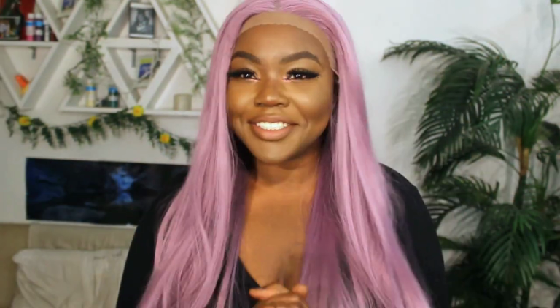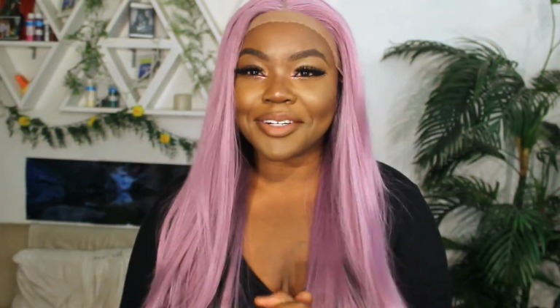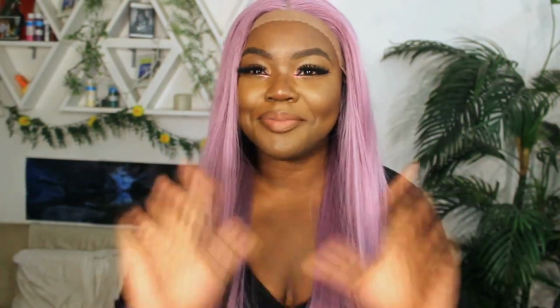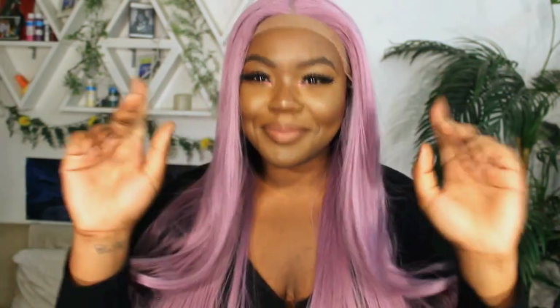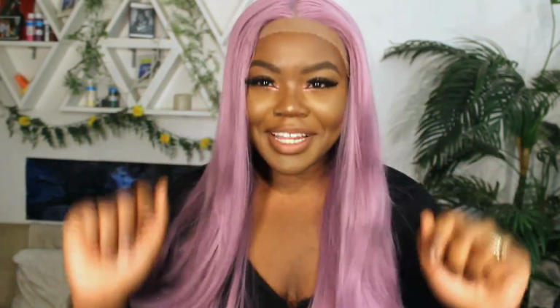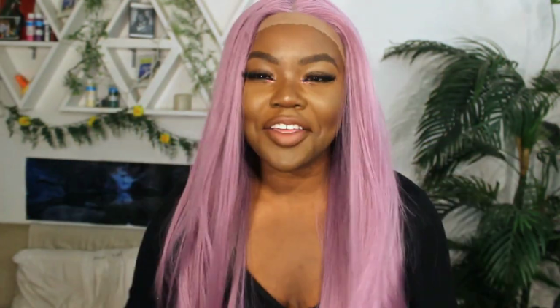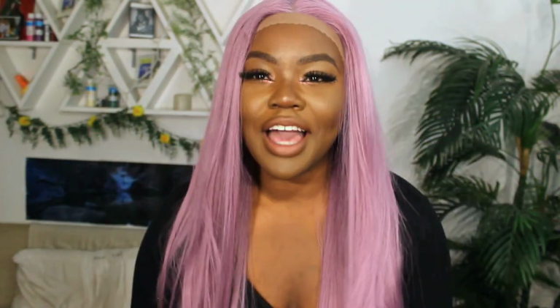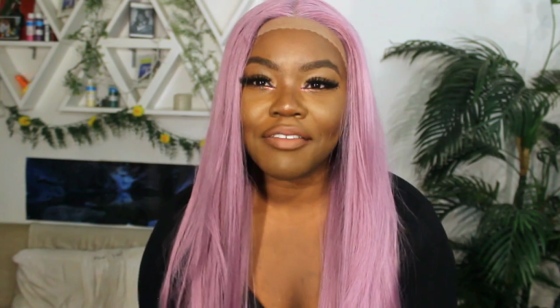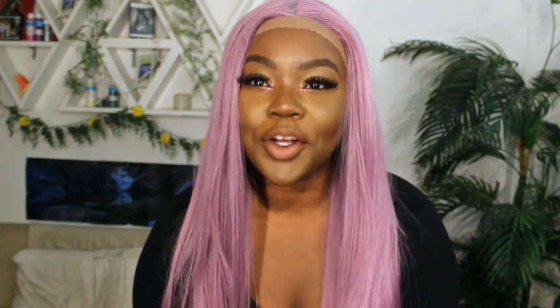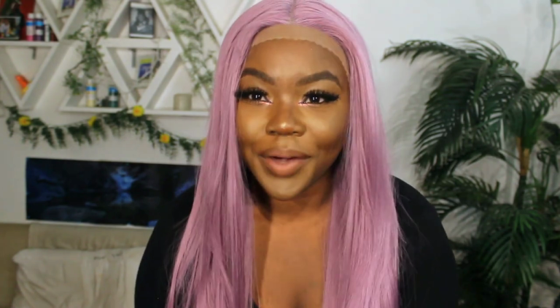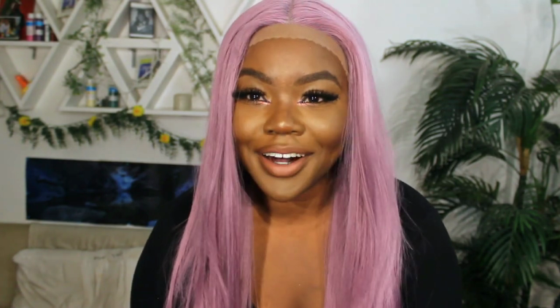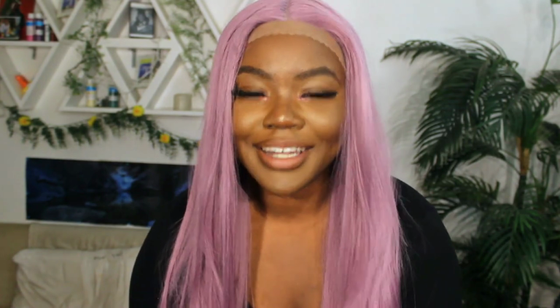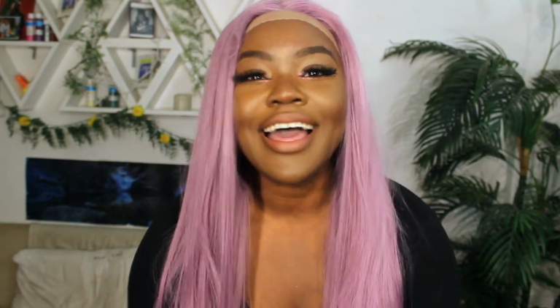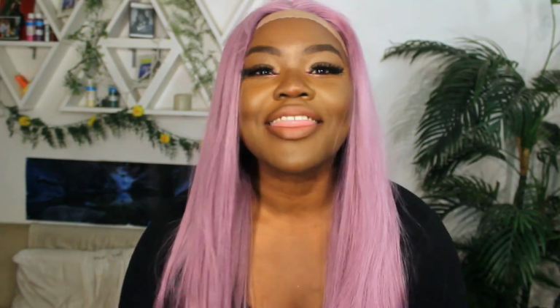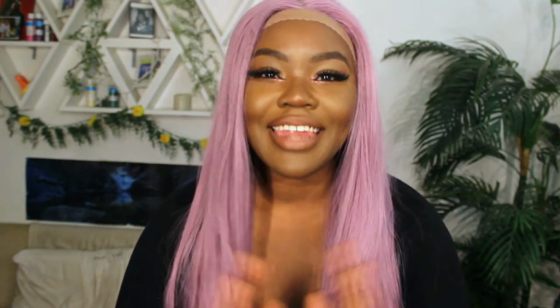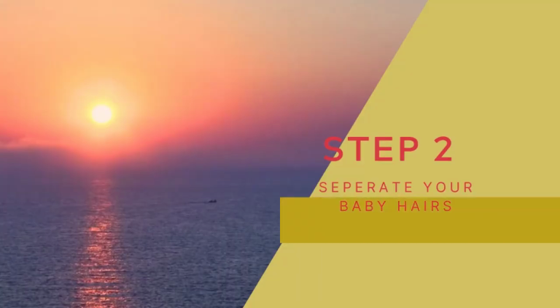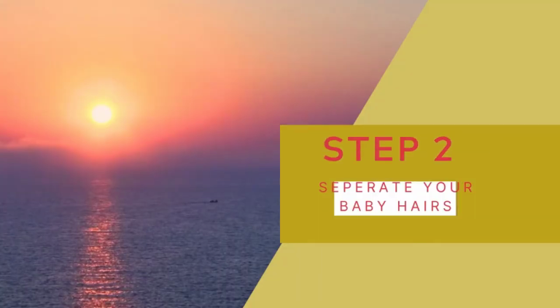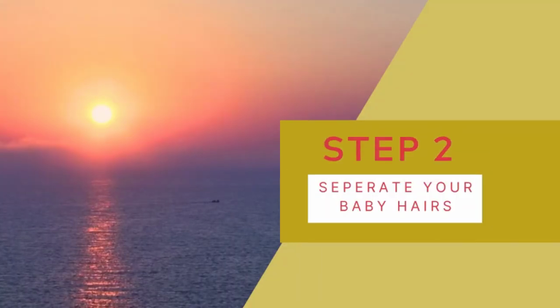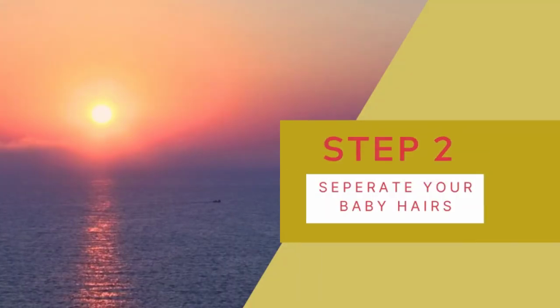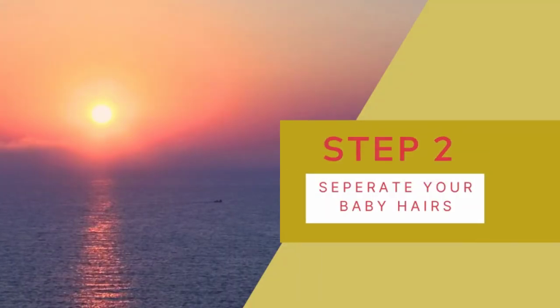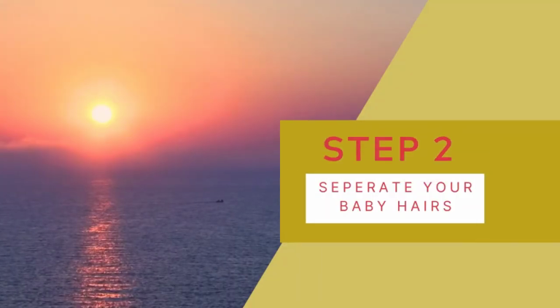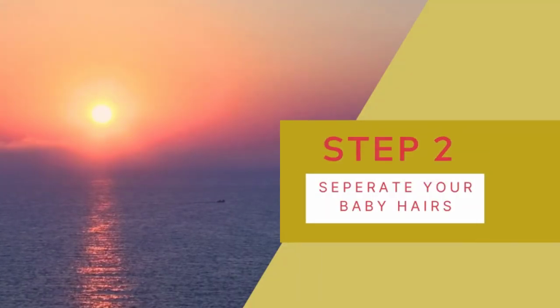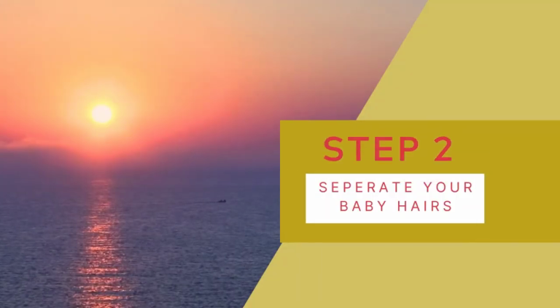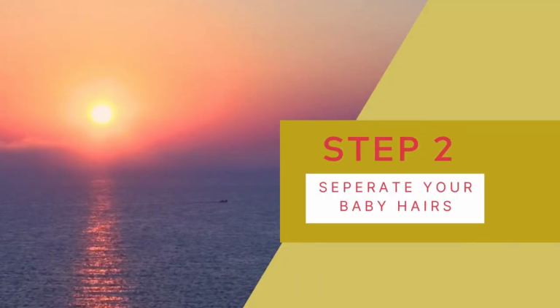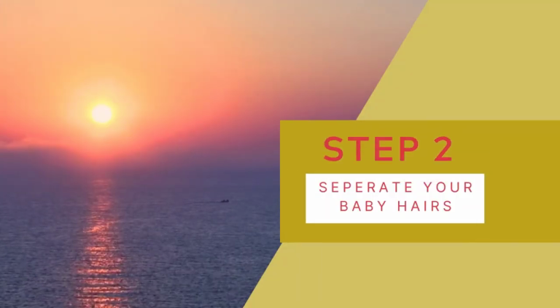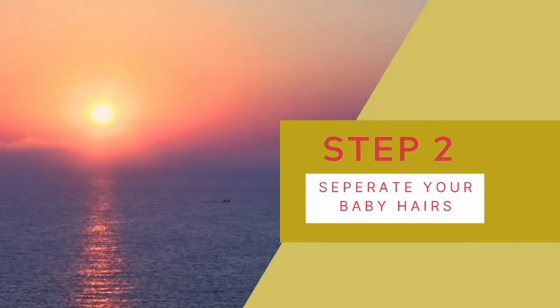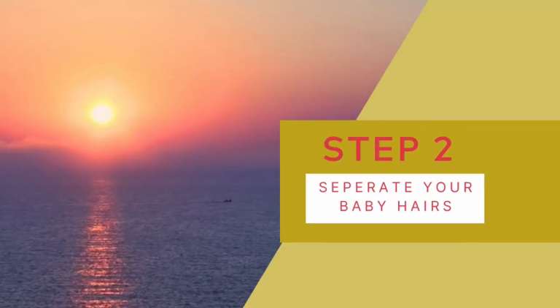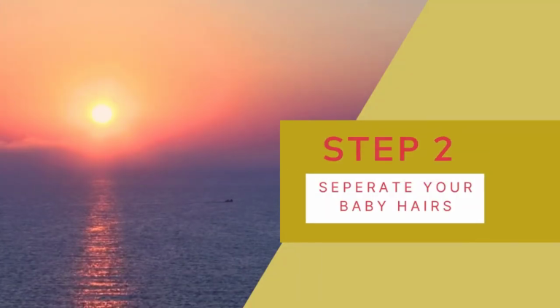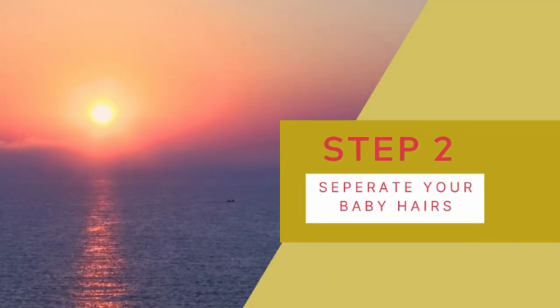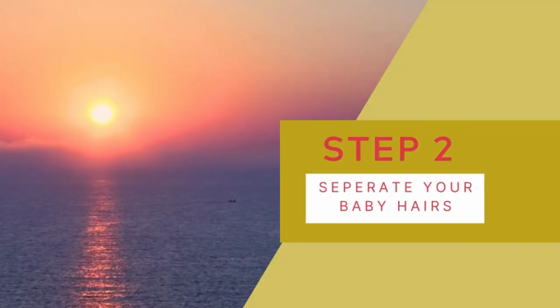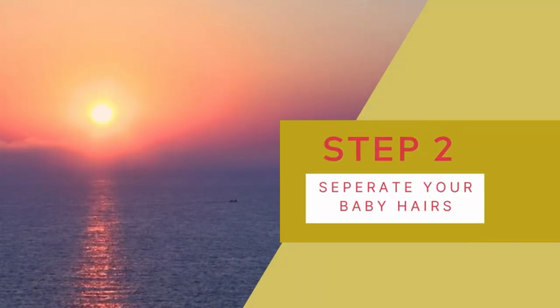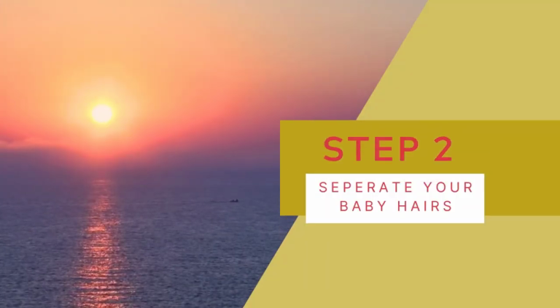So now that you have your wig on, the next step is to separate your baby hairs.